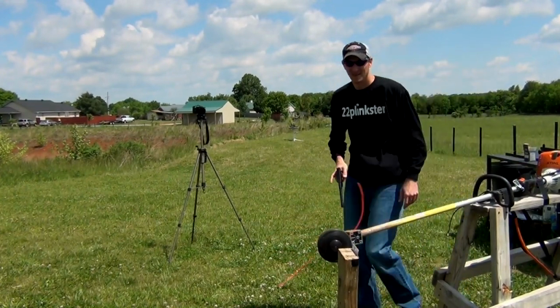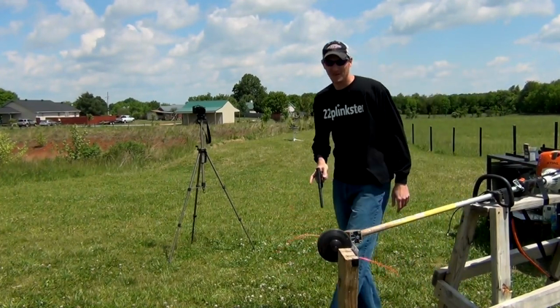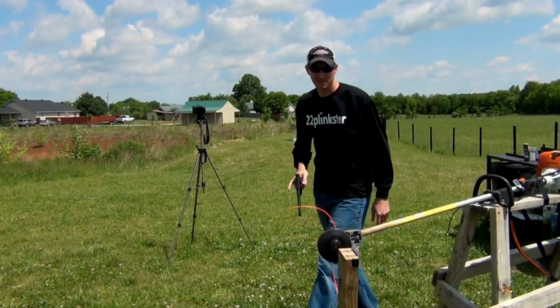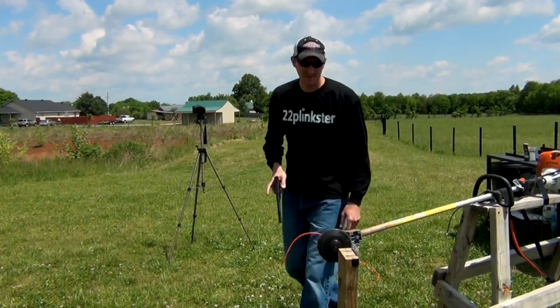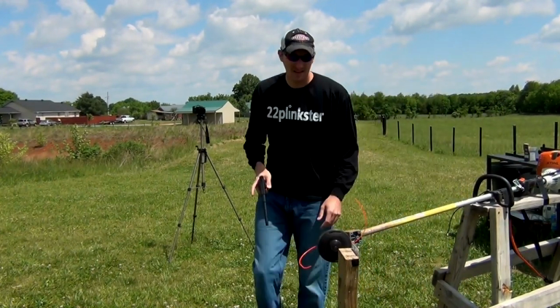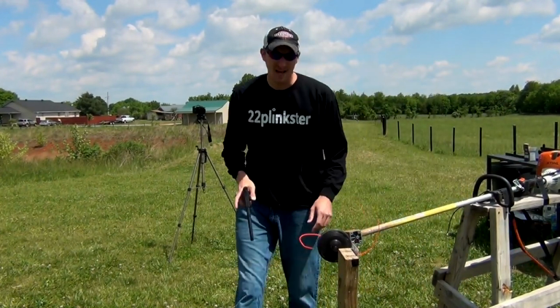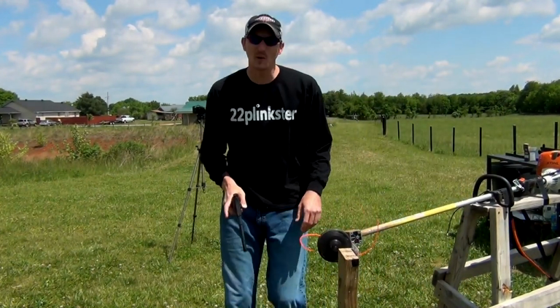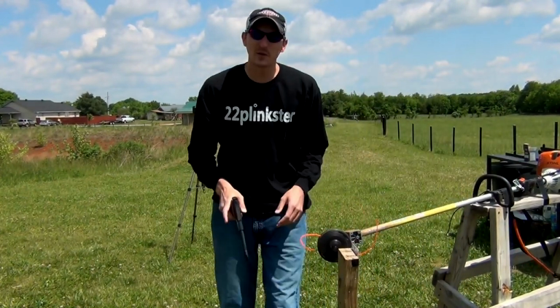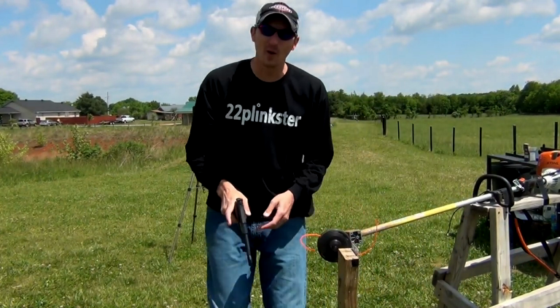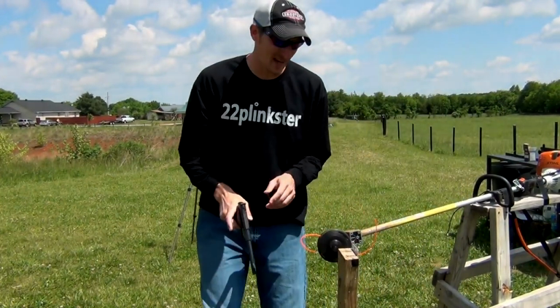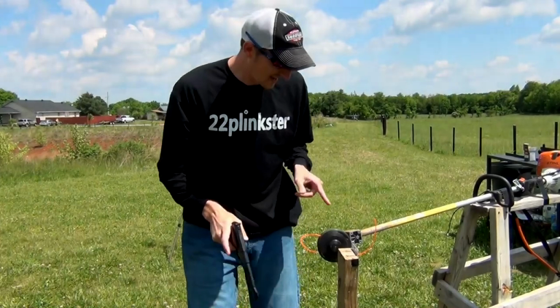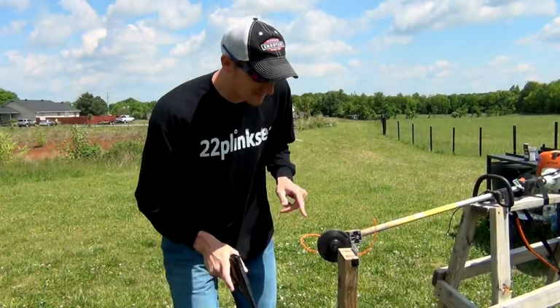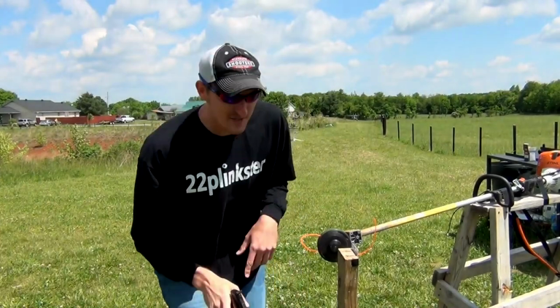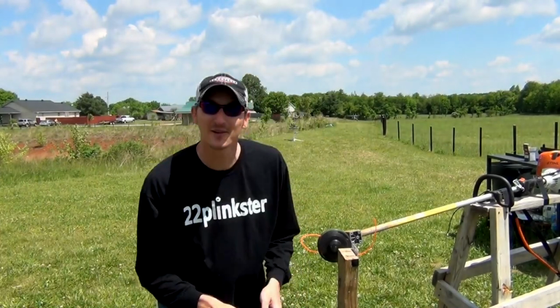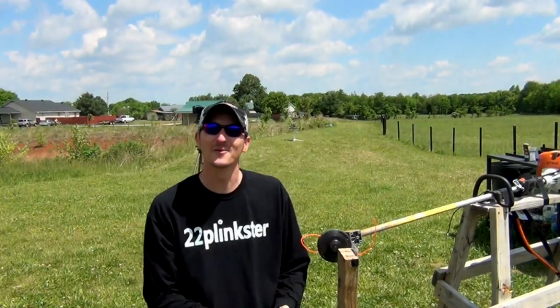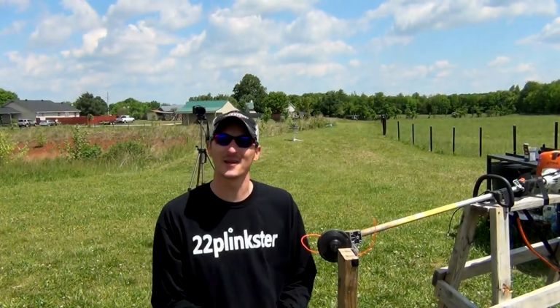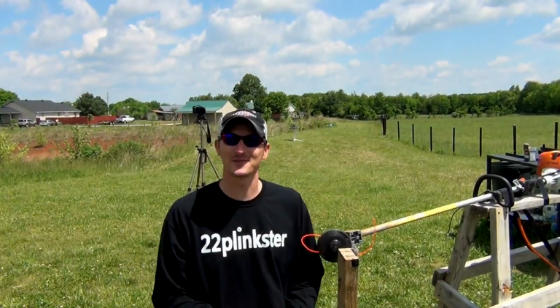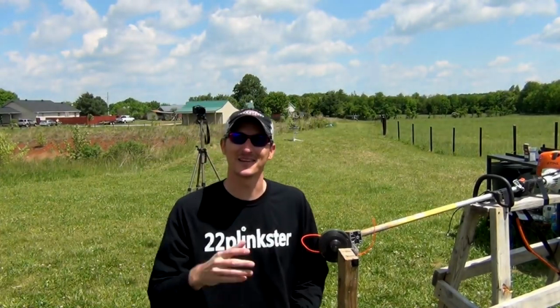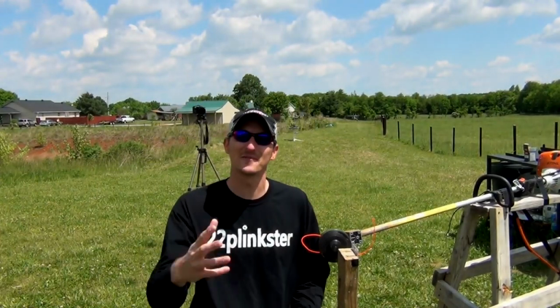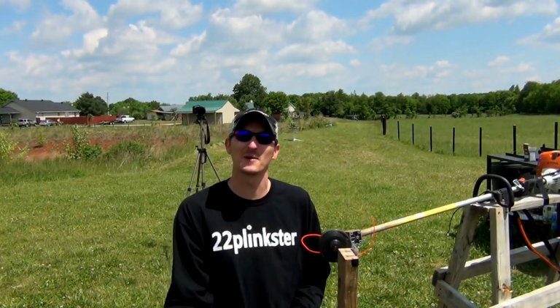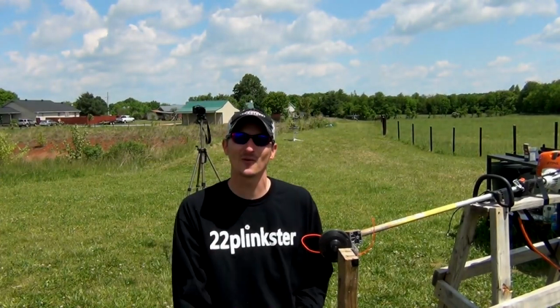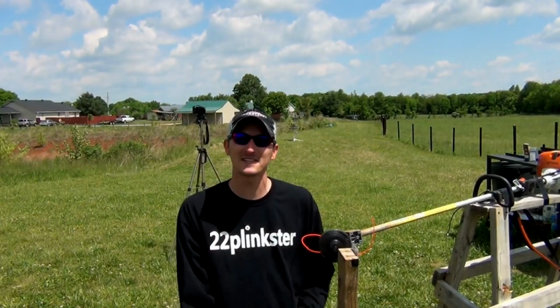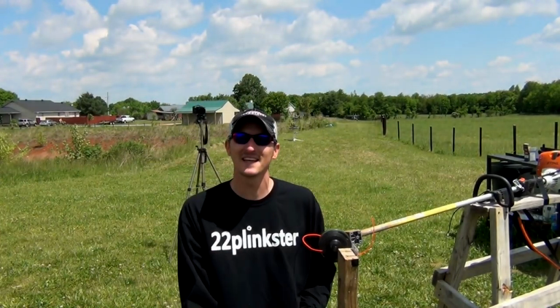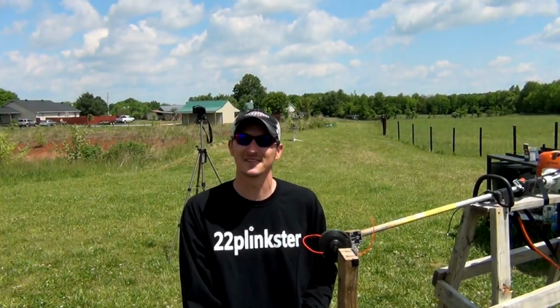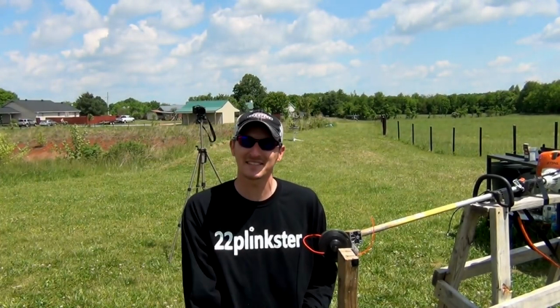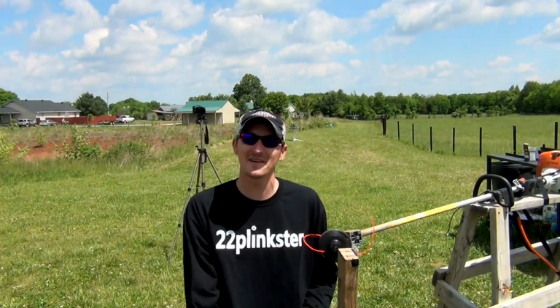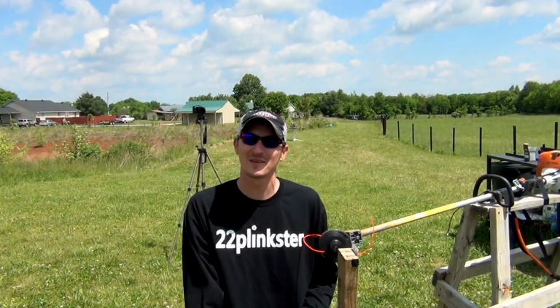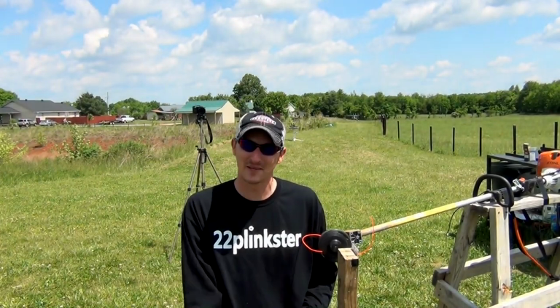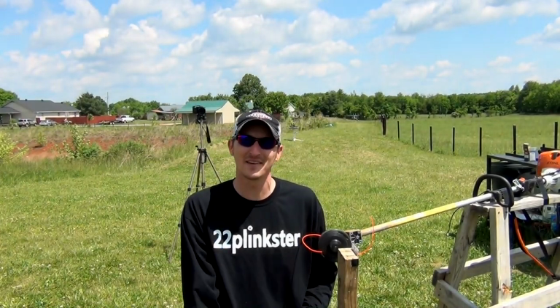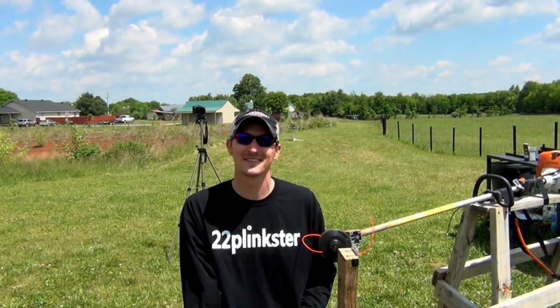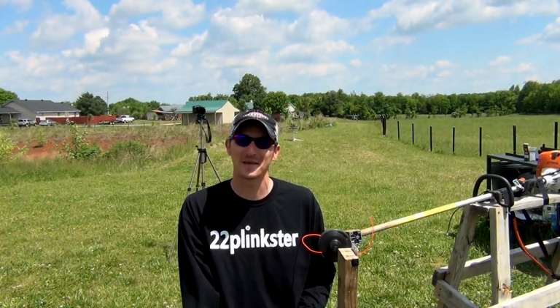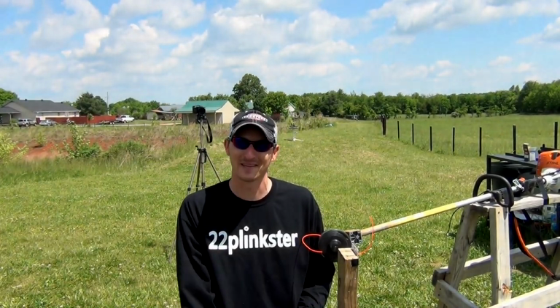Well, a .22 bullet is faster than weed eater string. Thank you very much for watching. Until next time, y'all be safe and keep shooting.